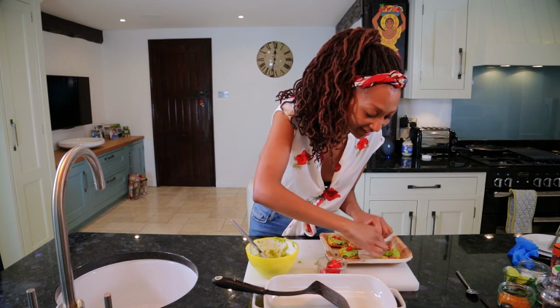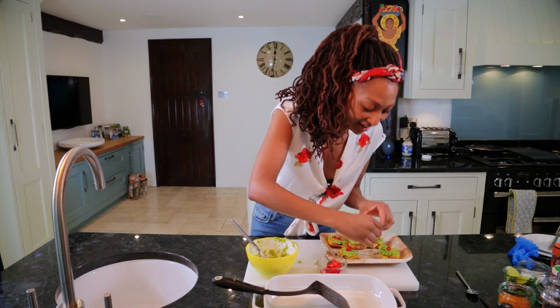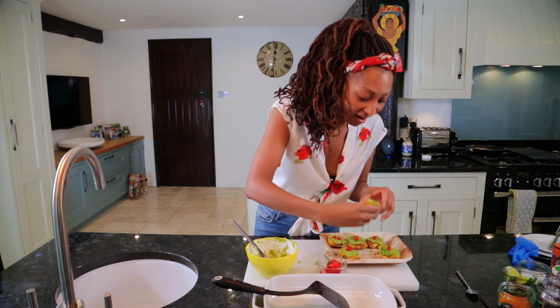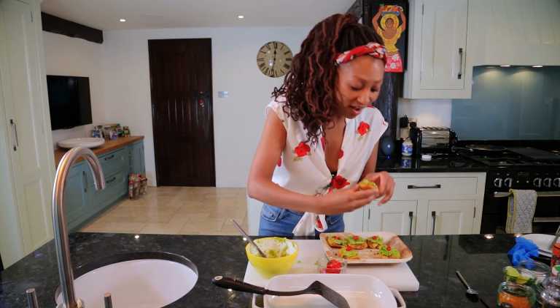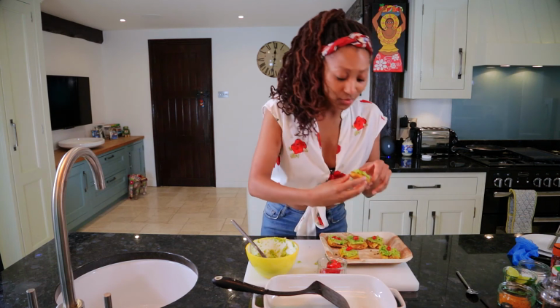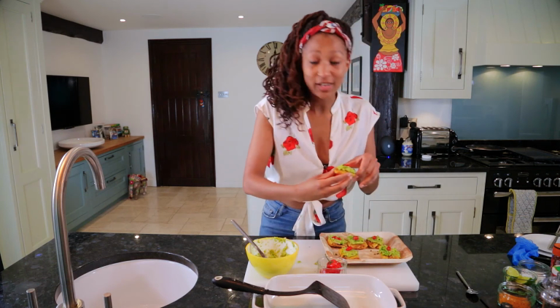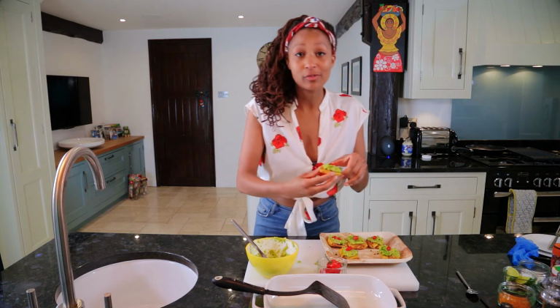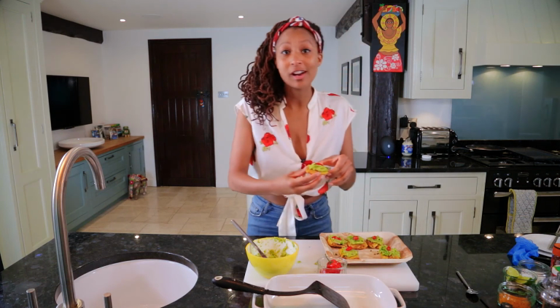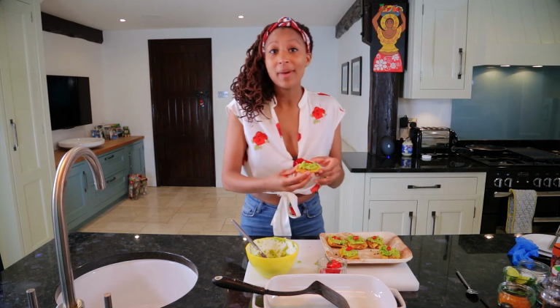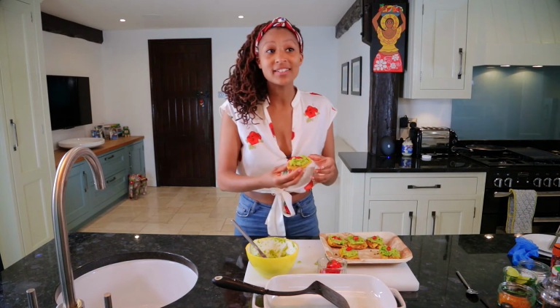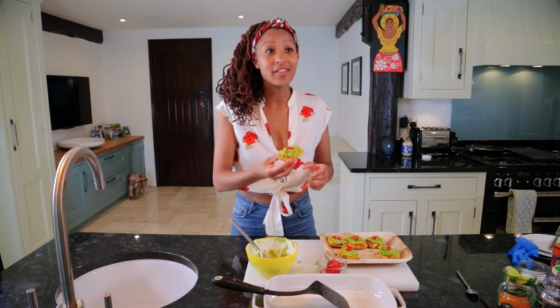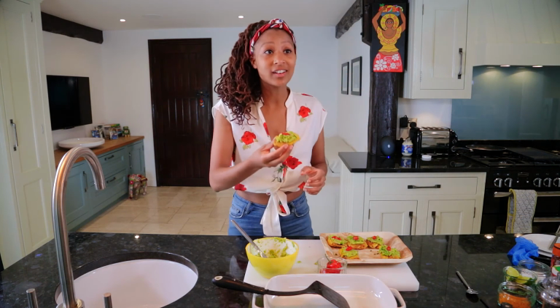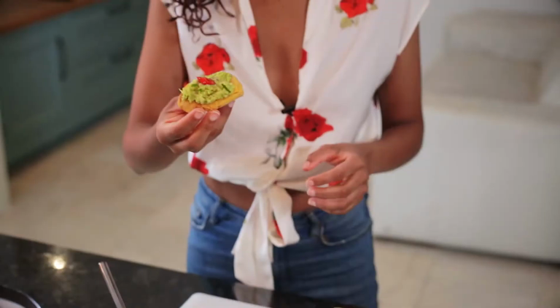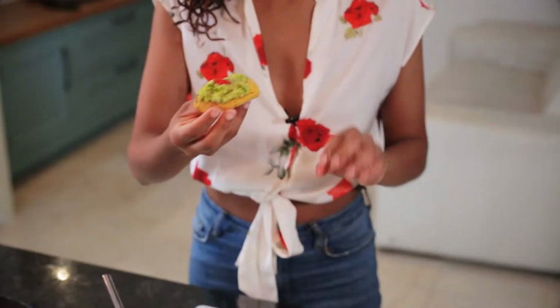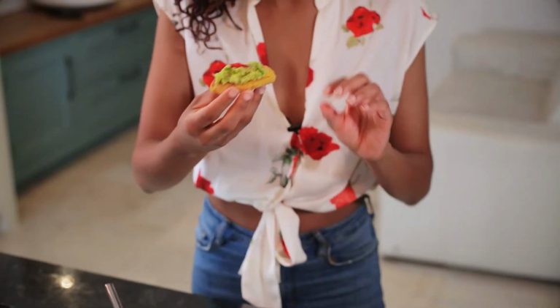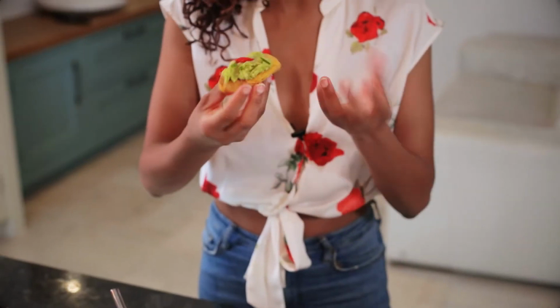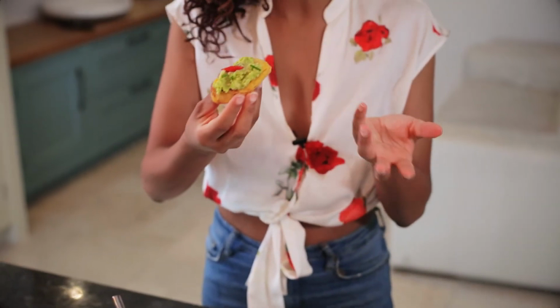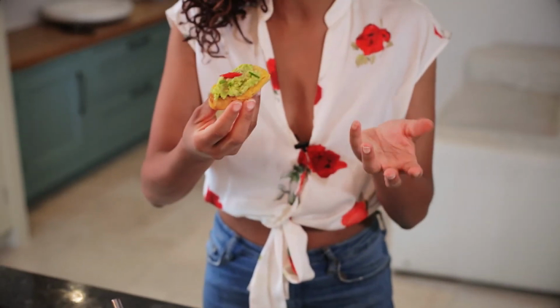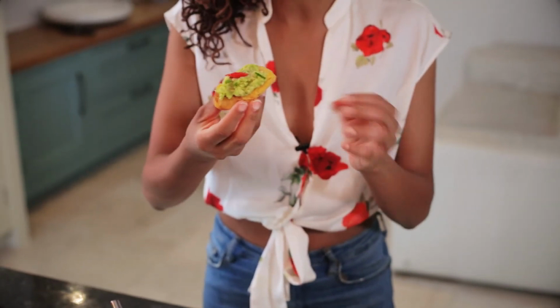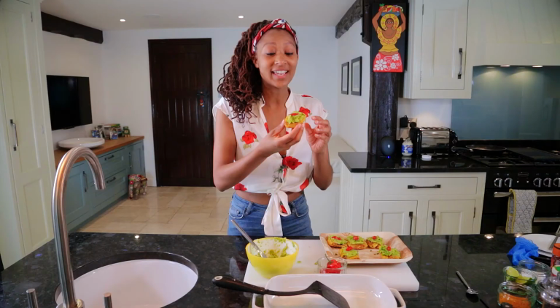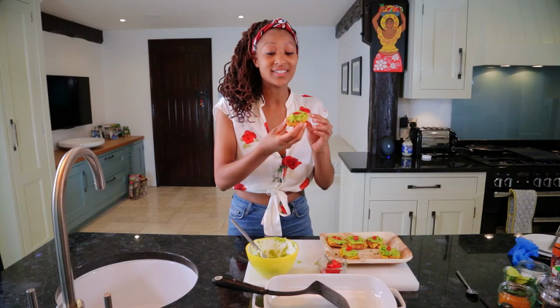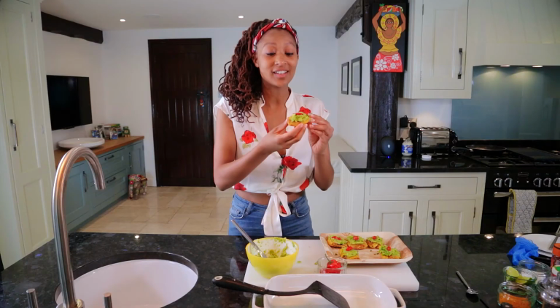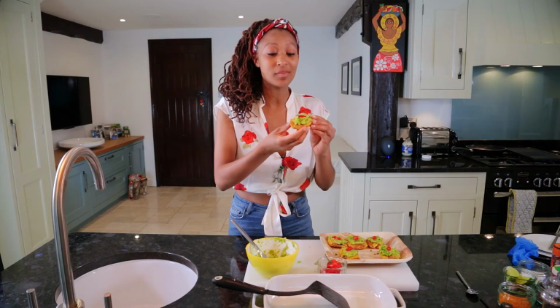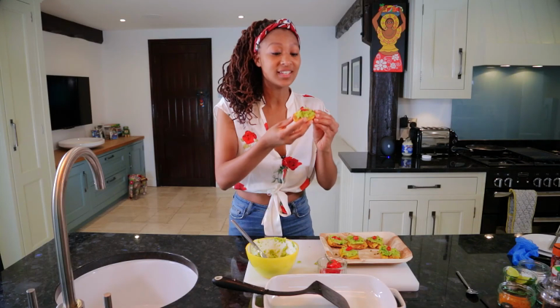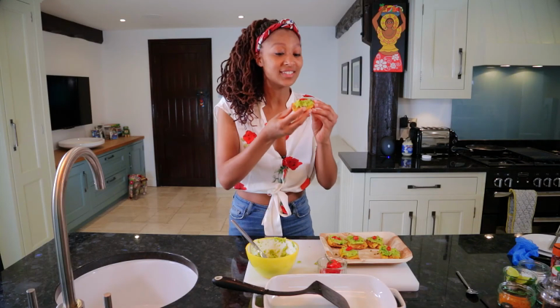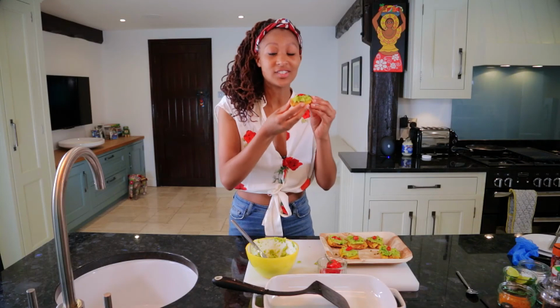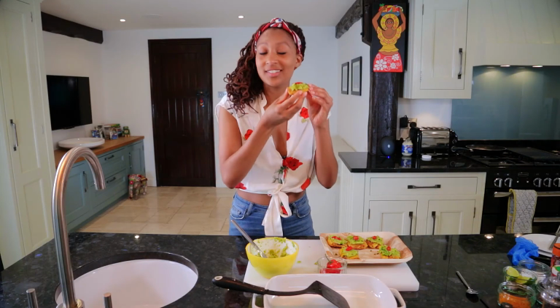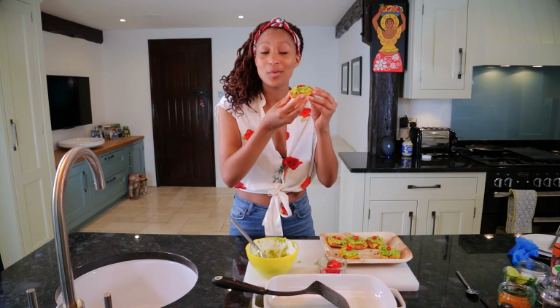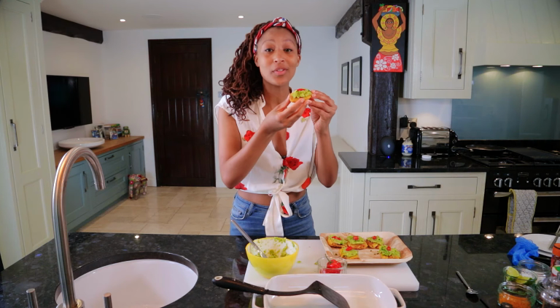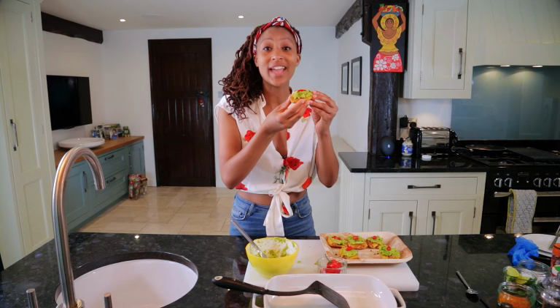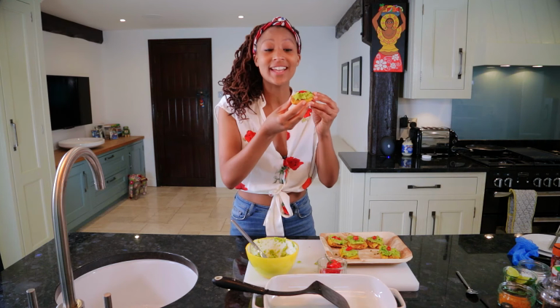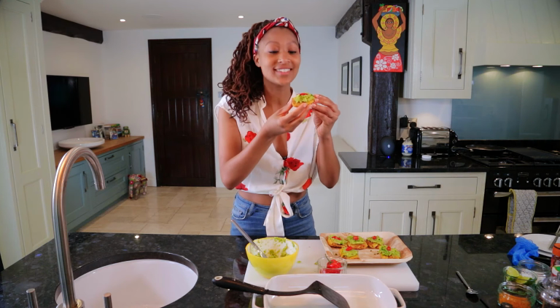There we go - our guacamole-topped plantain tostonies! All that's left to do now is just get stuck in. I wouldn't even recommend having a knife and fork - the best way to eat these is just with your hands.